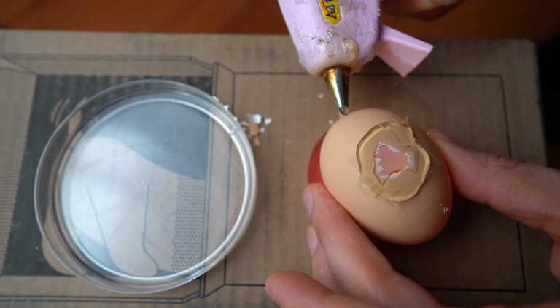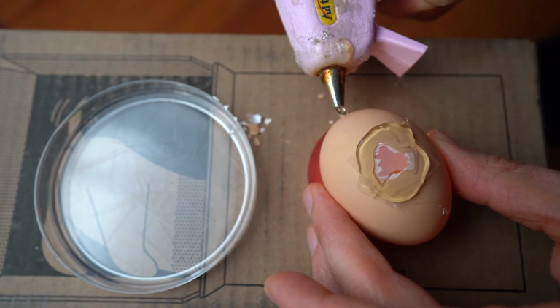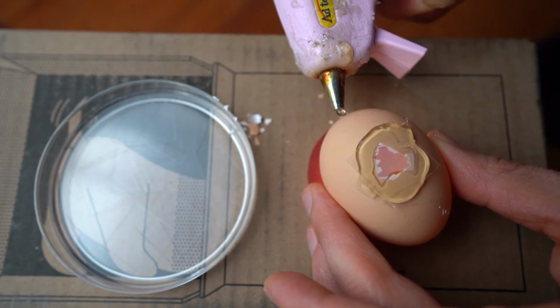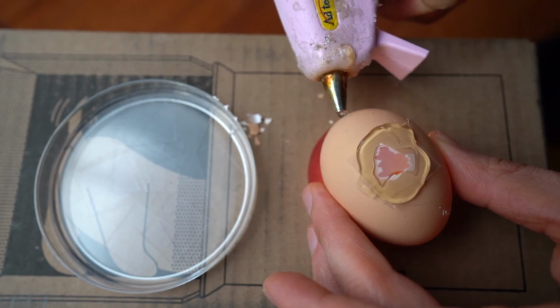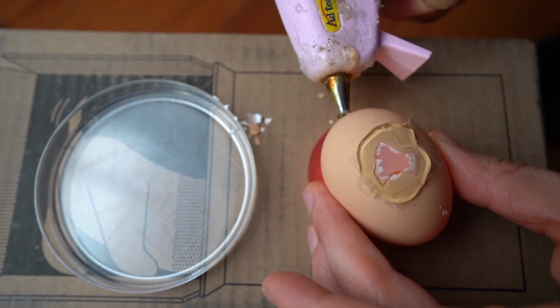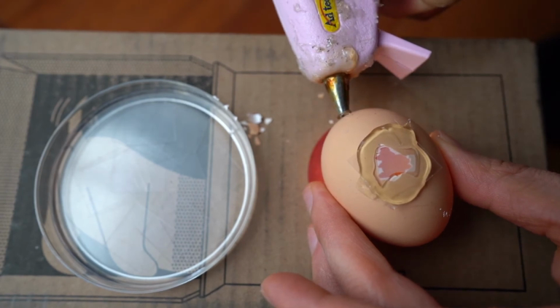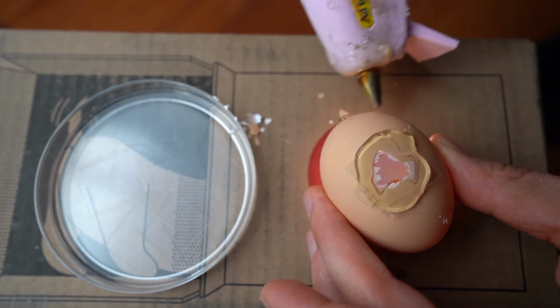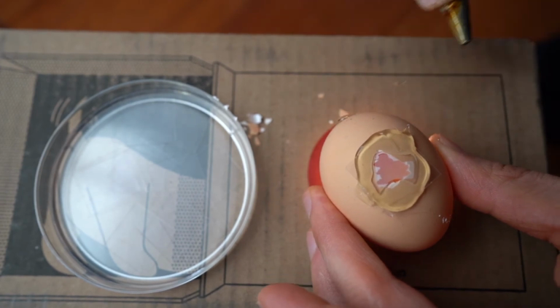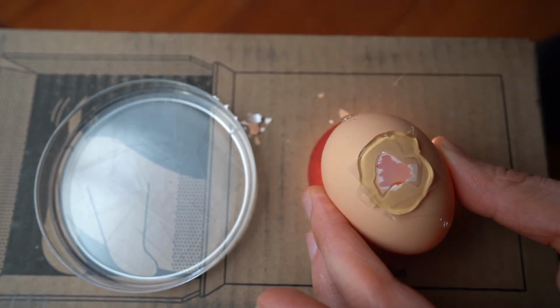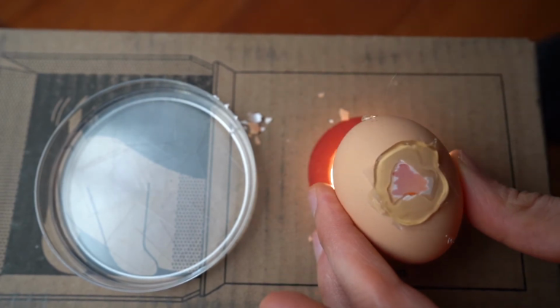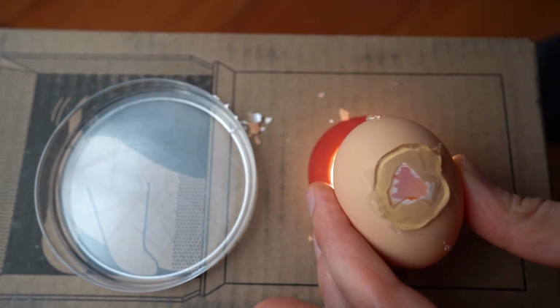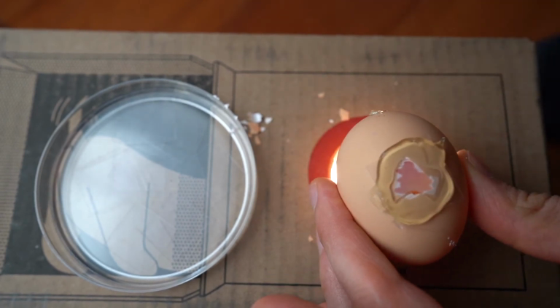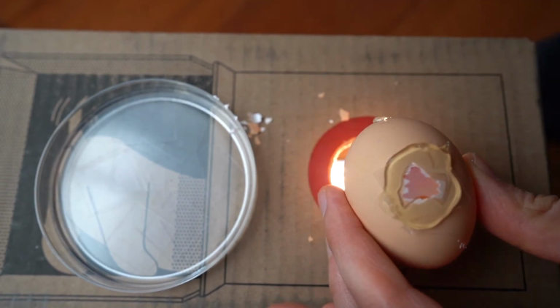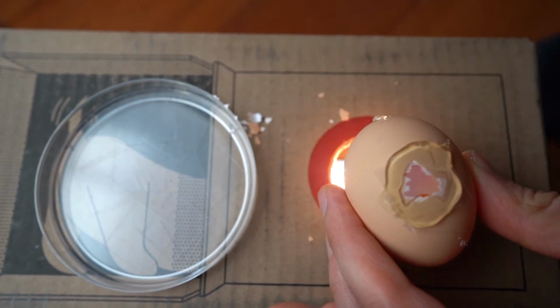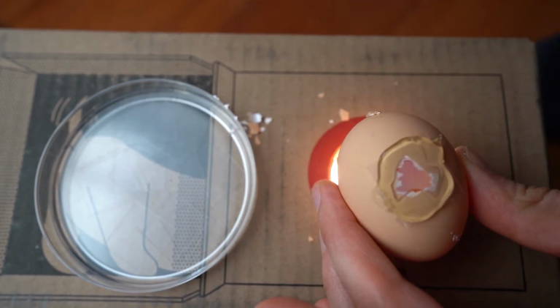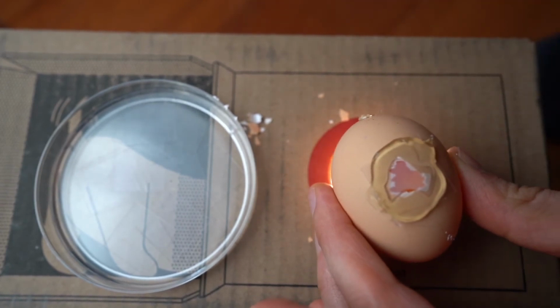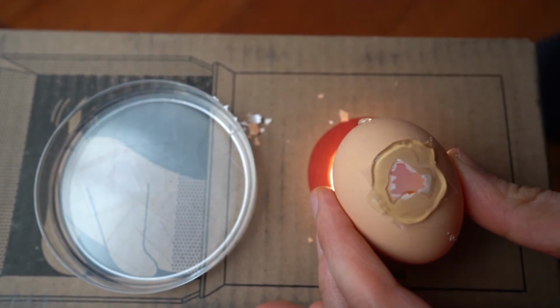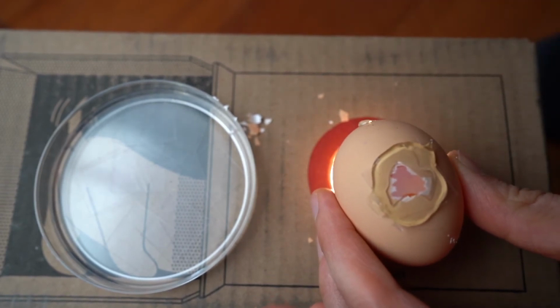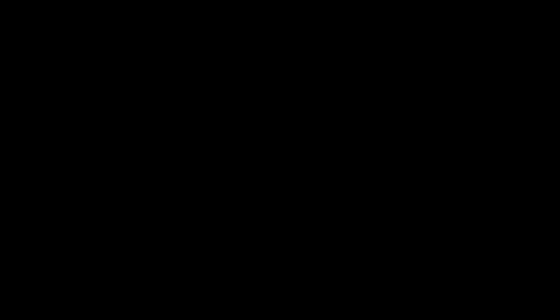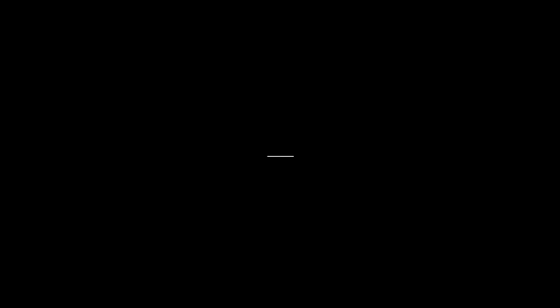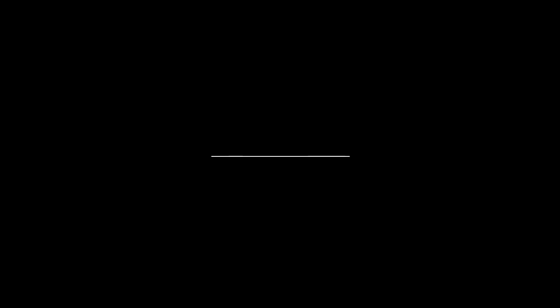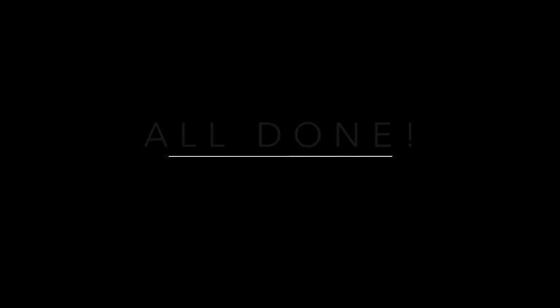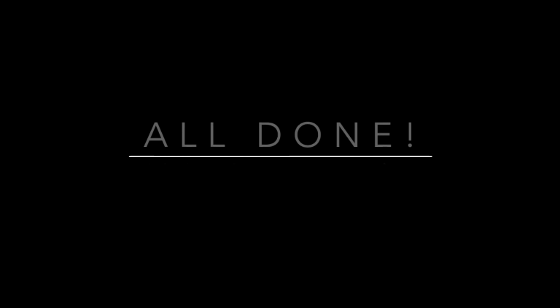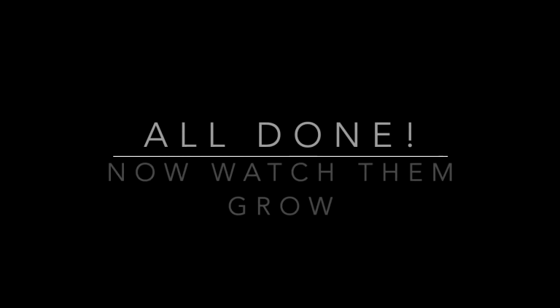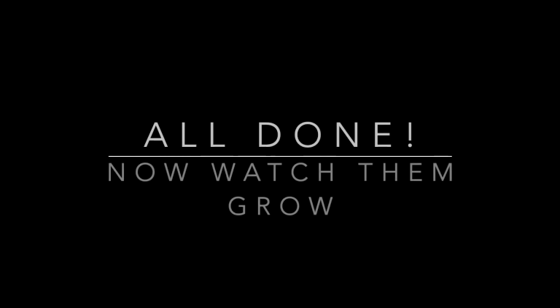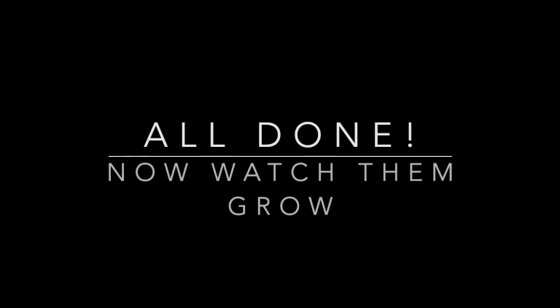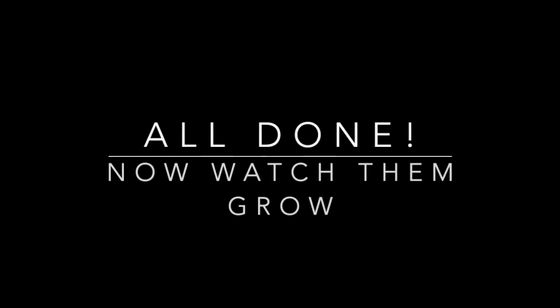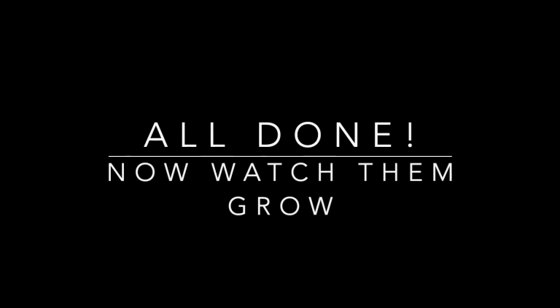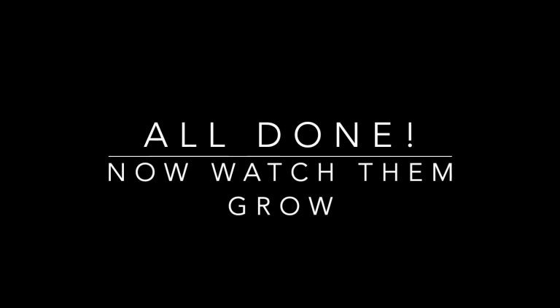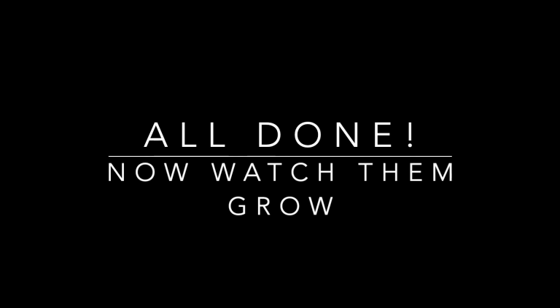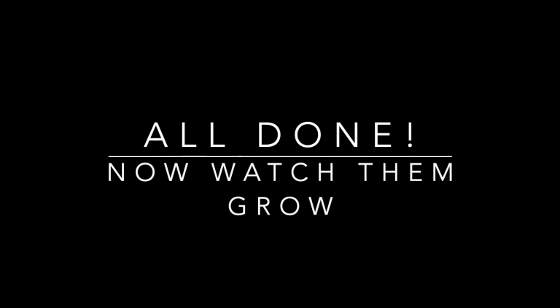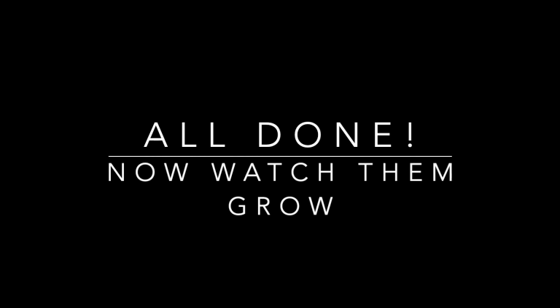I then plug up the hole that I made on the back side and it's done. Now we can just watch them grow.